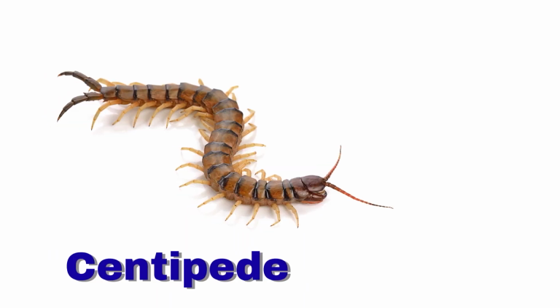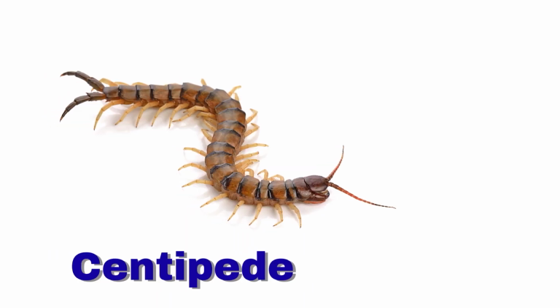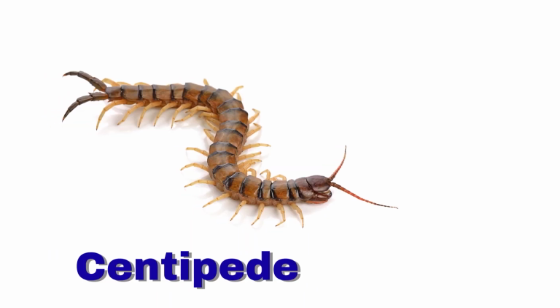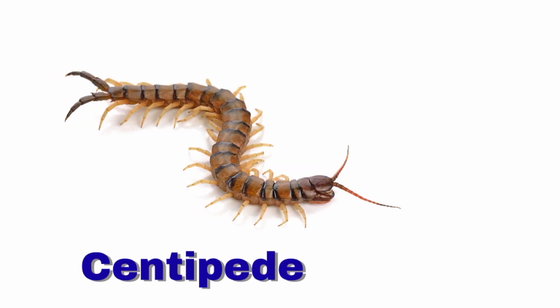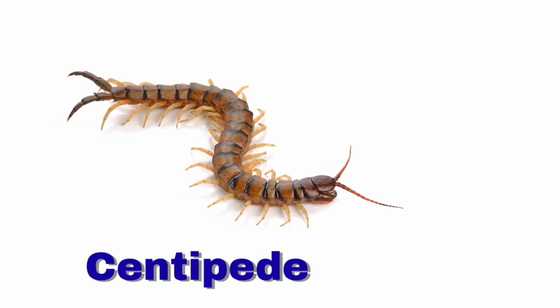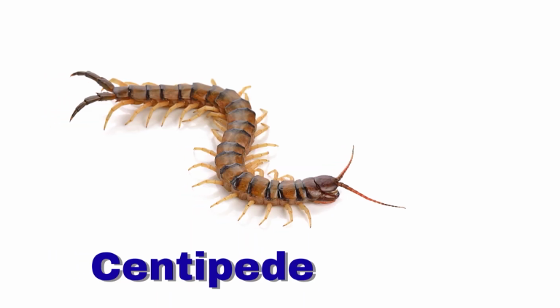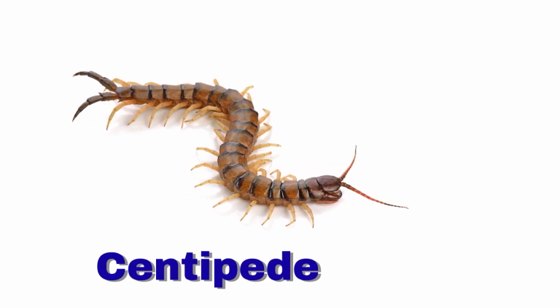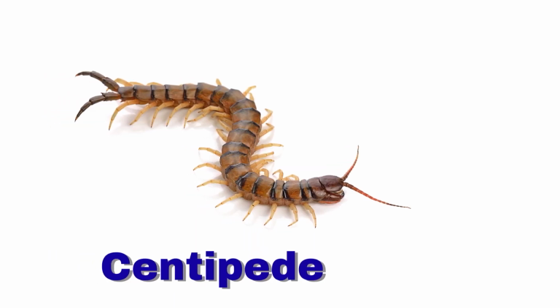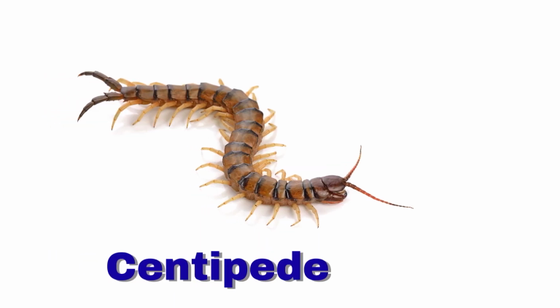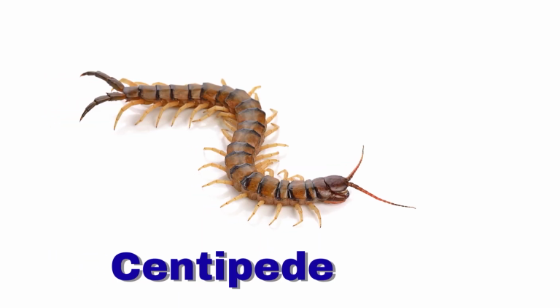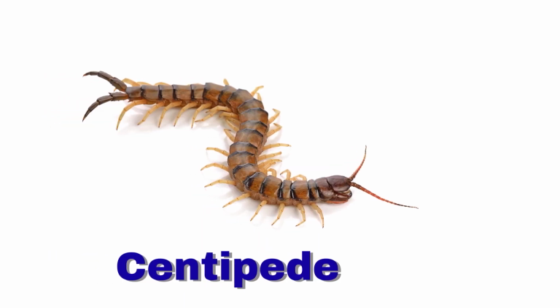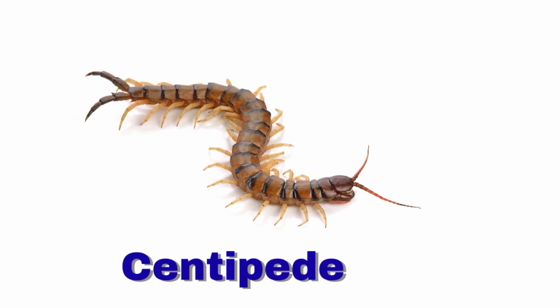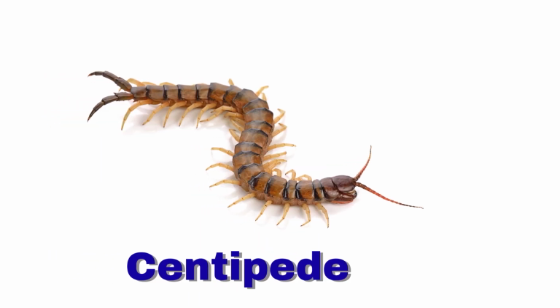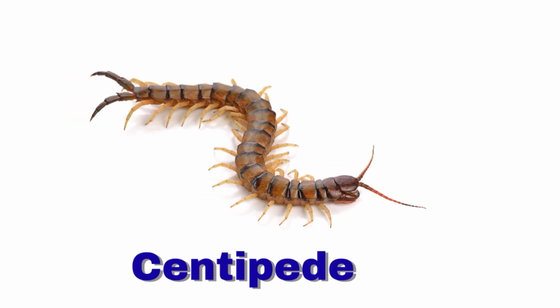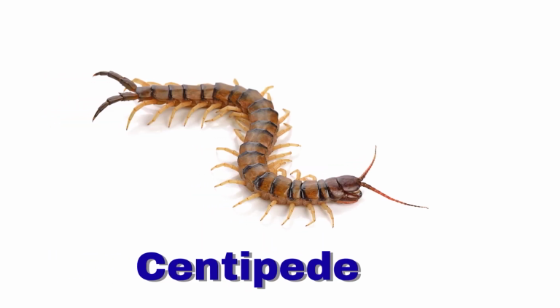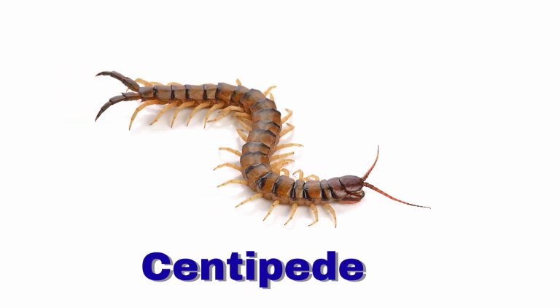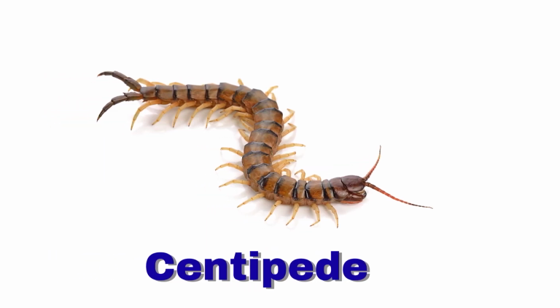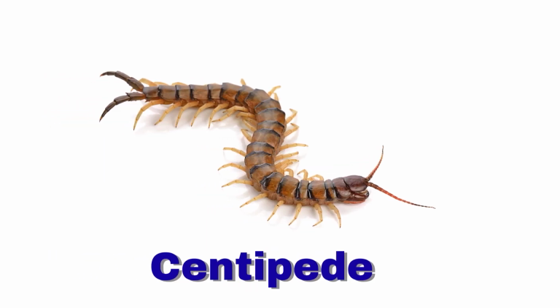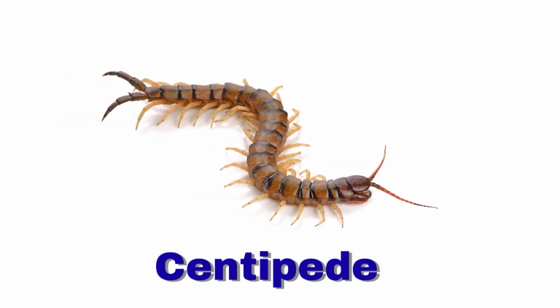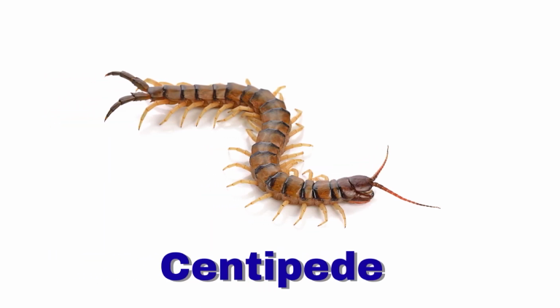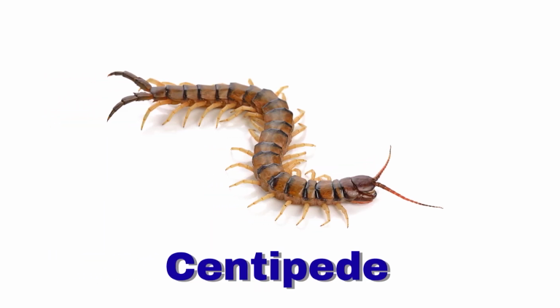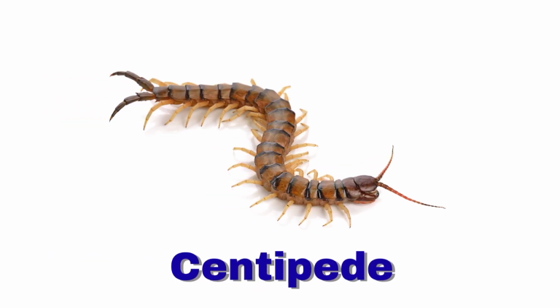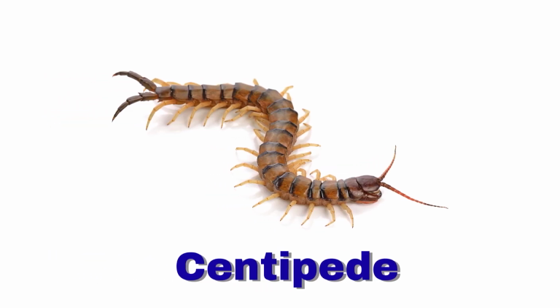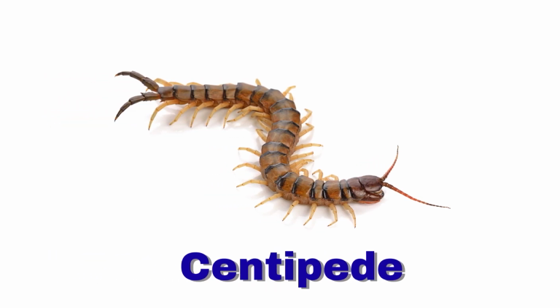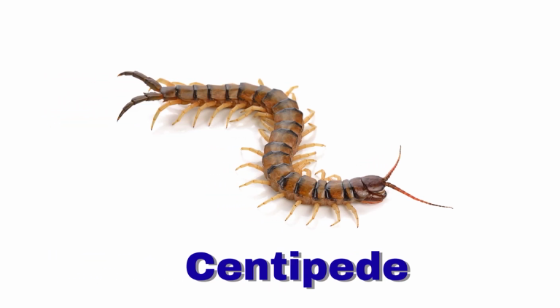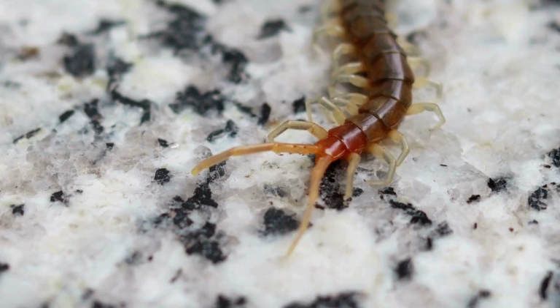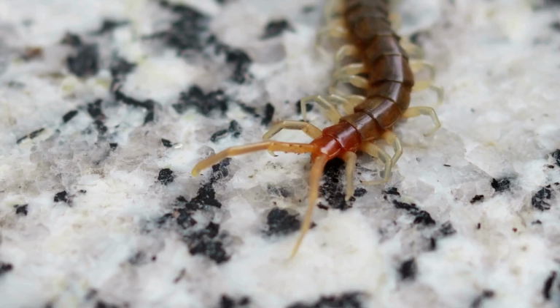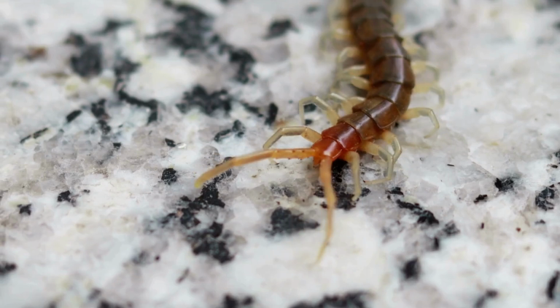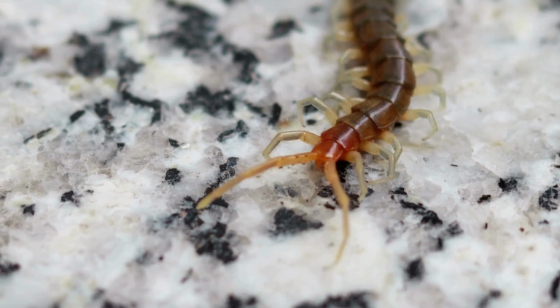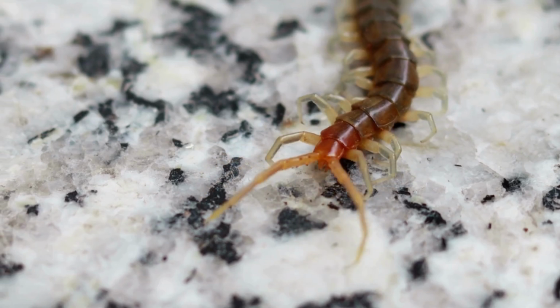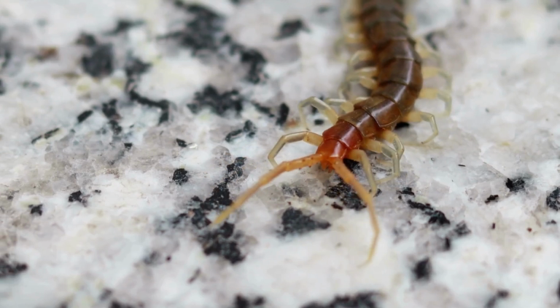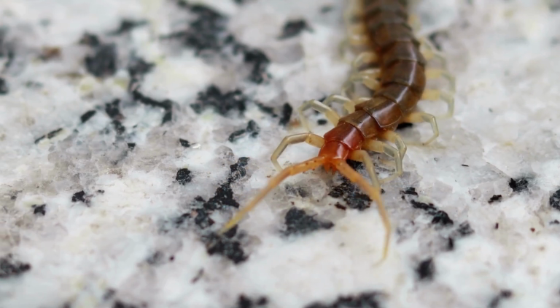Centipede. A centipede has many legs. It runs very fast.